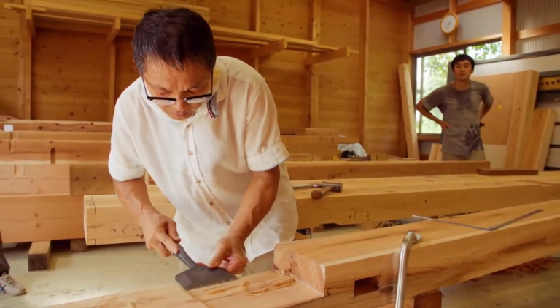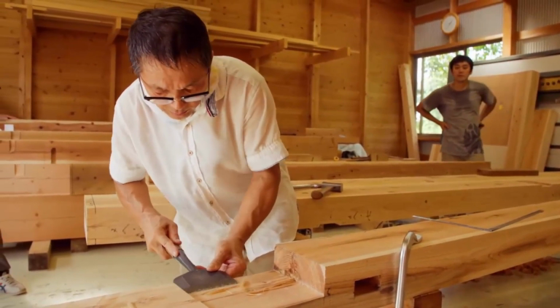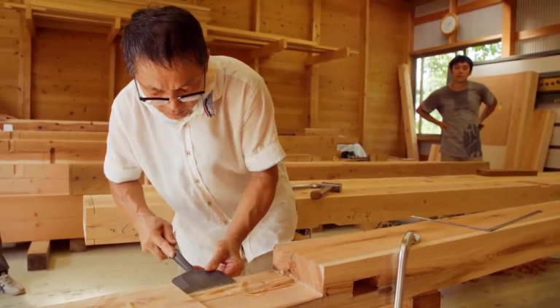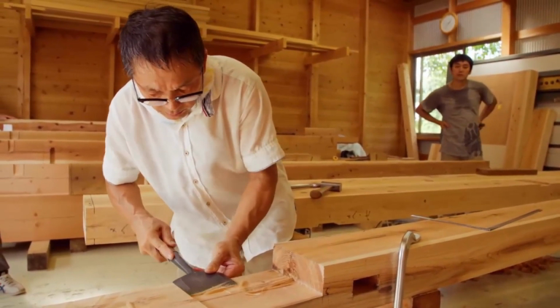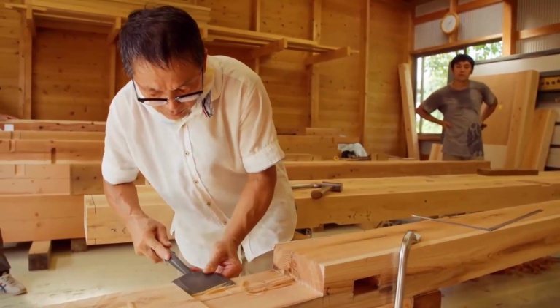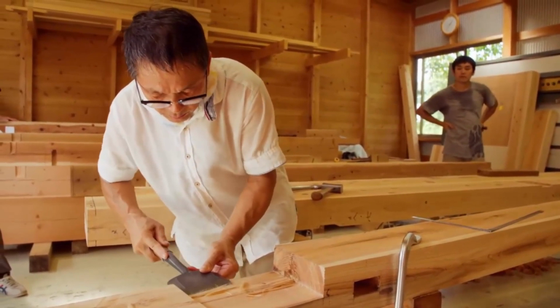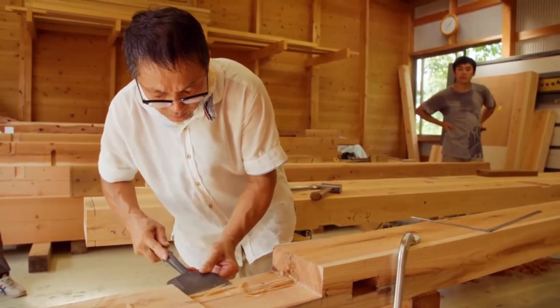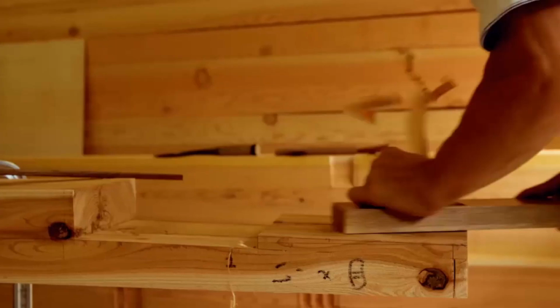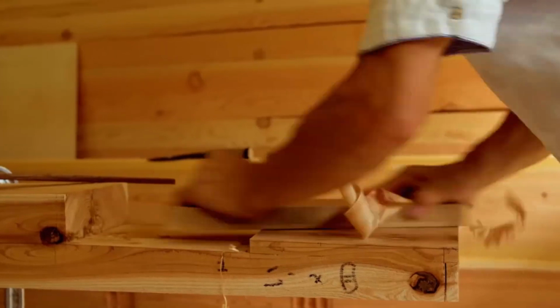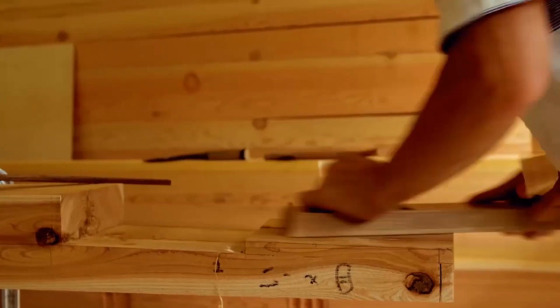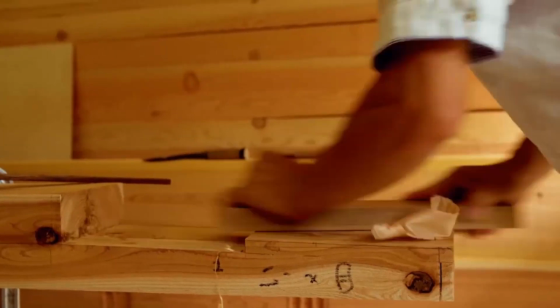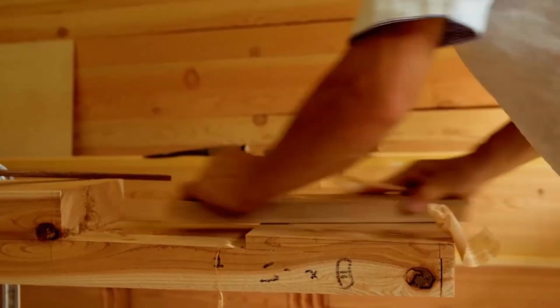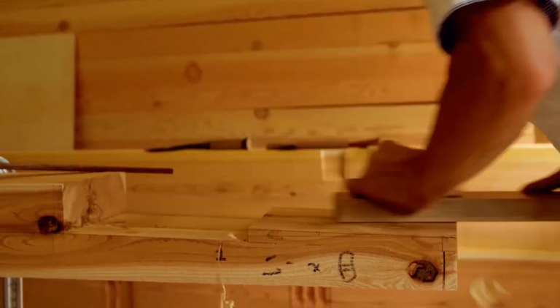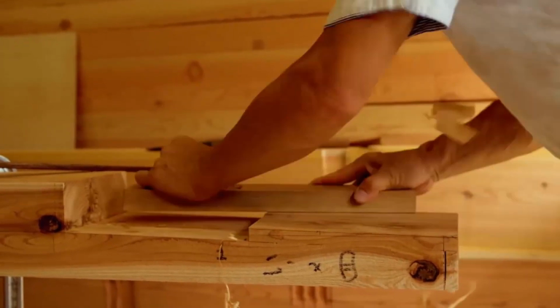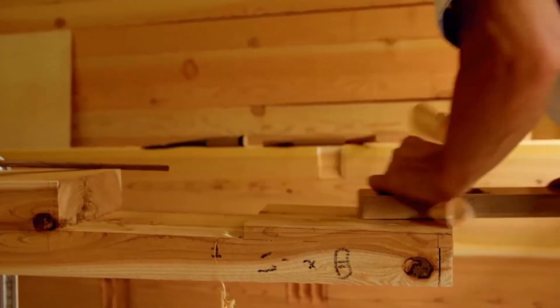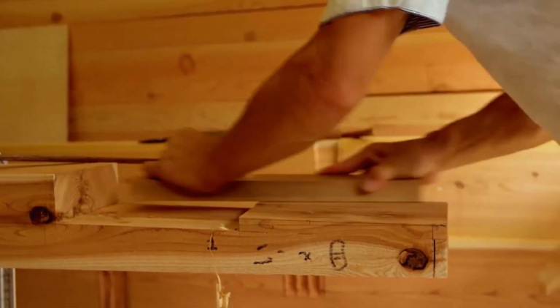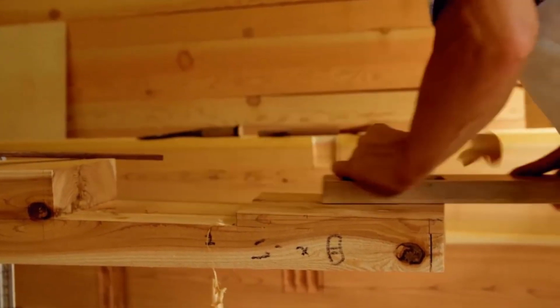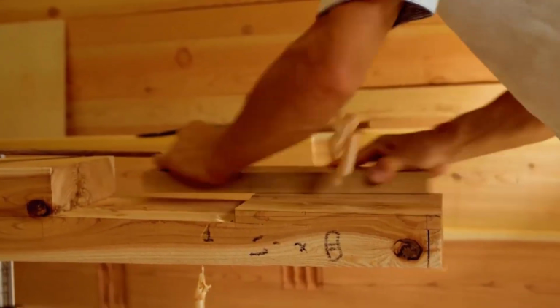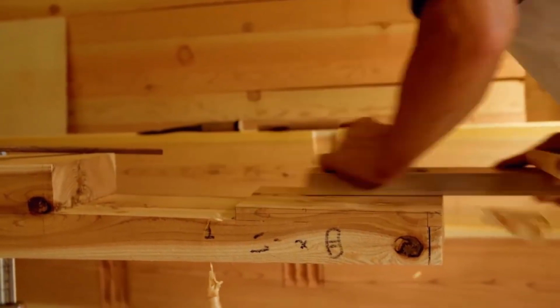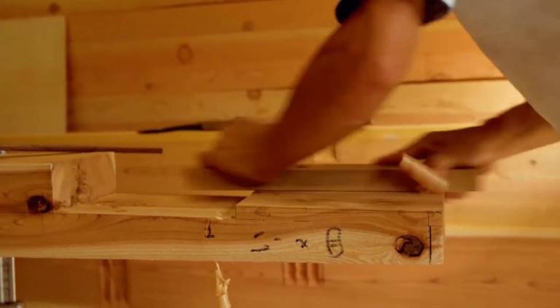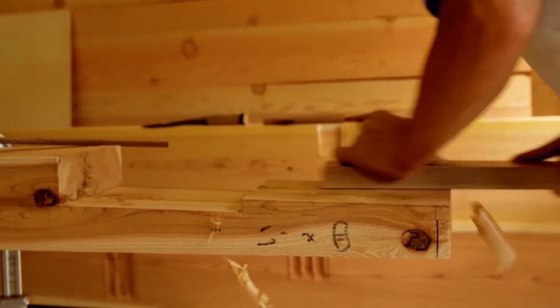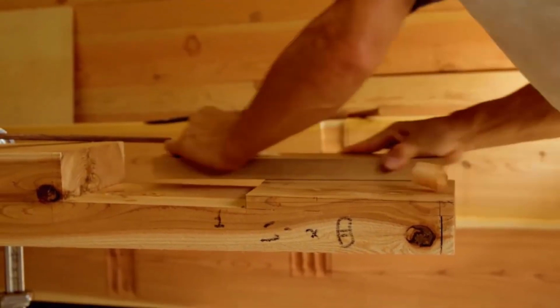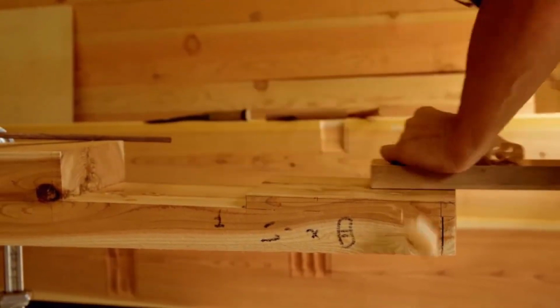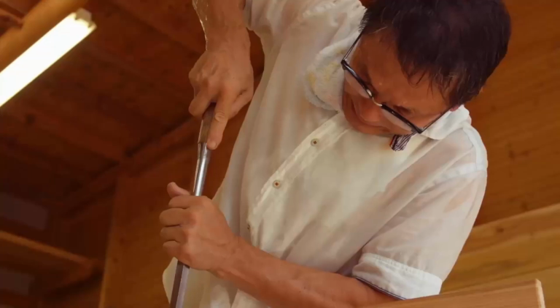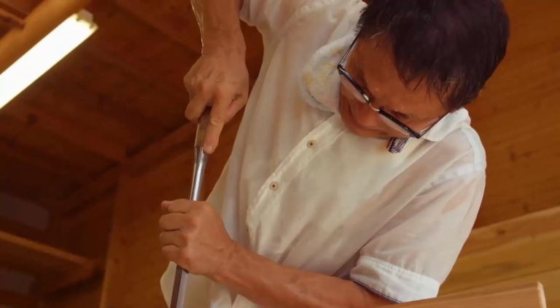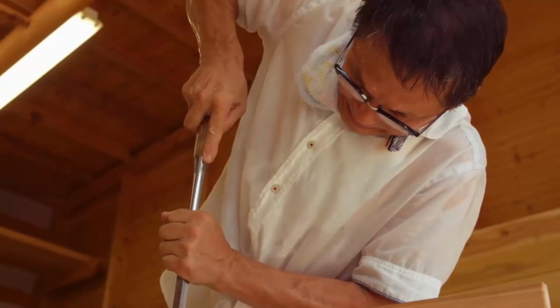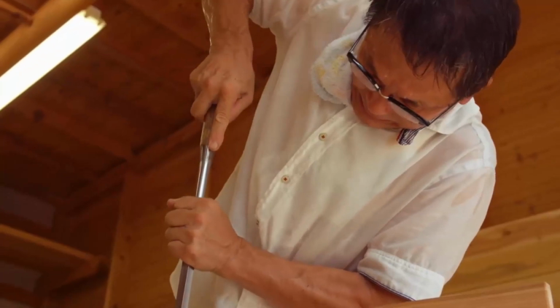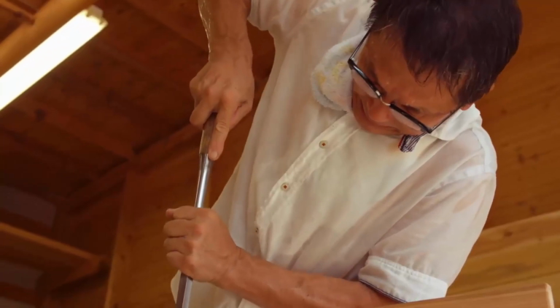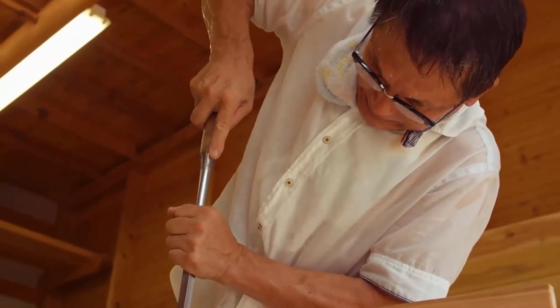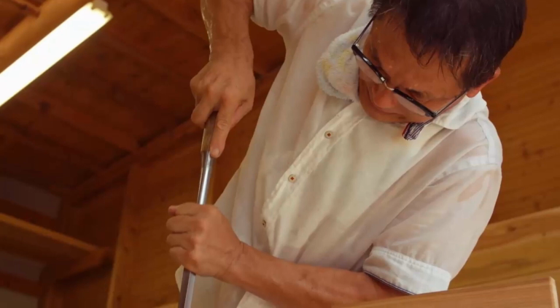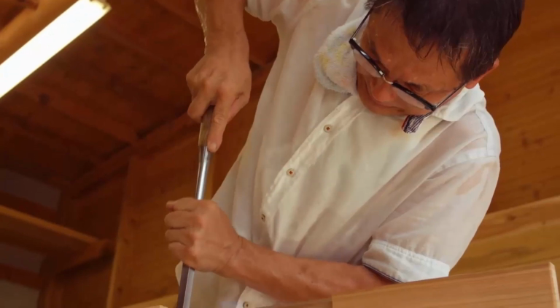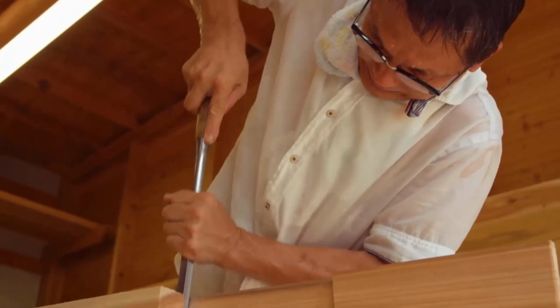Because the joint is very long, it is quite strong along the member's entire length. The shorter the joint is, the lower the strength.